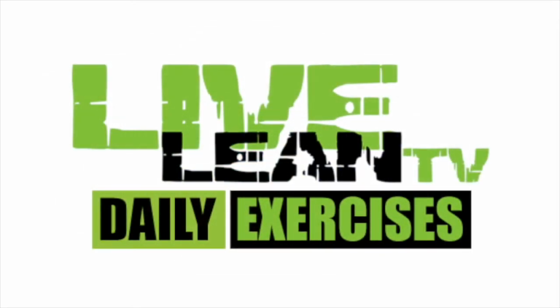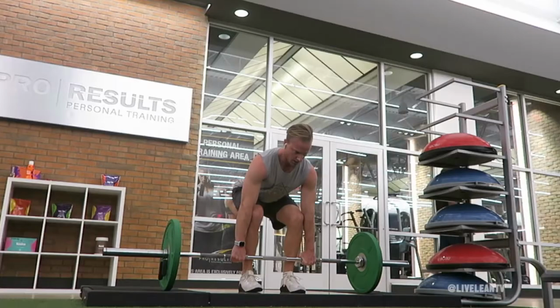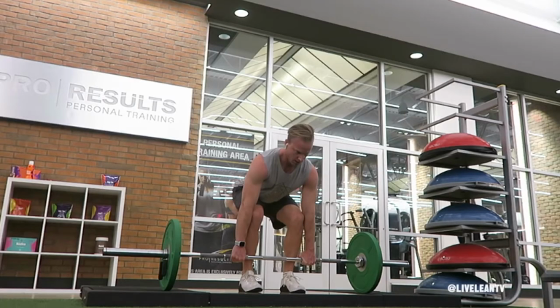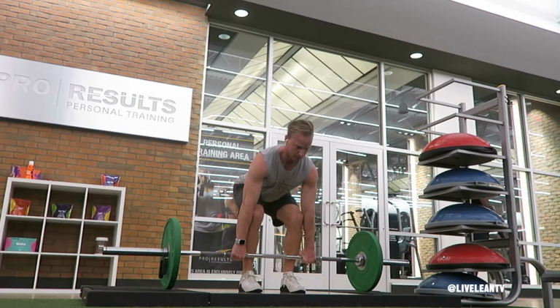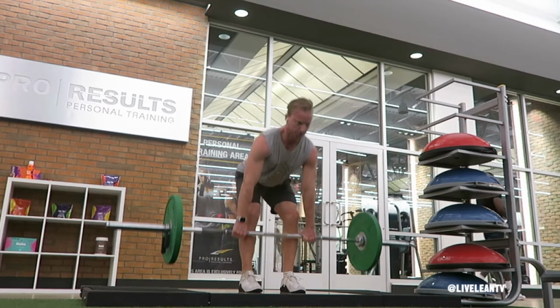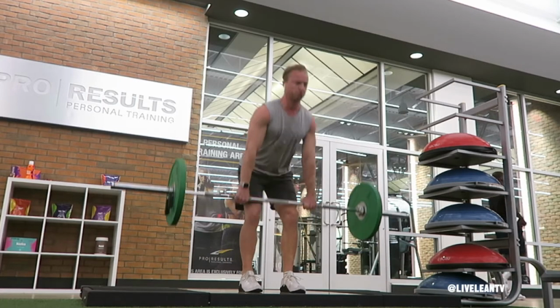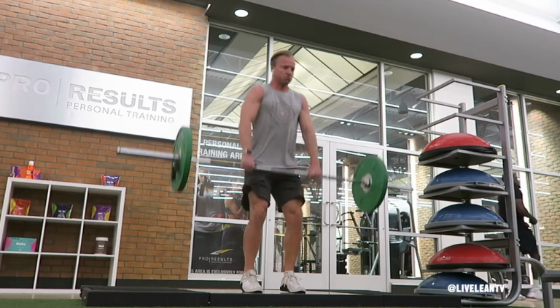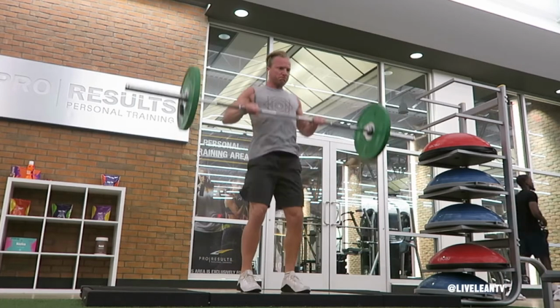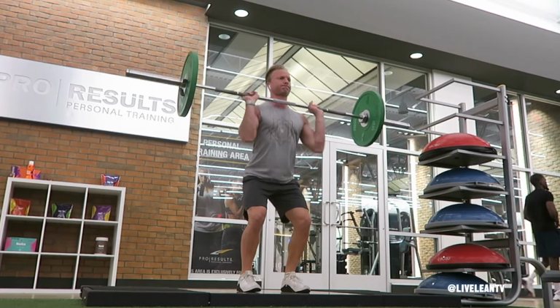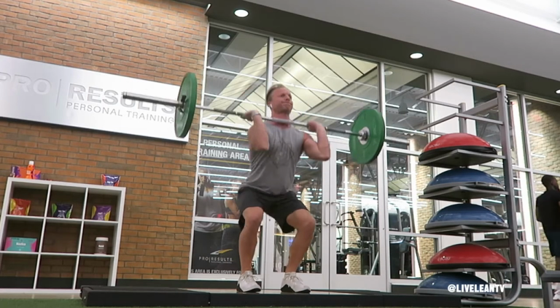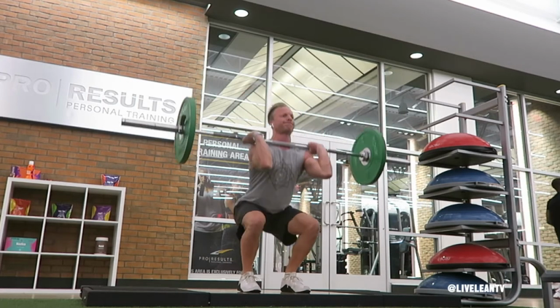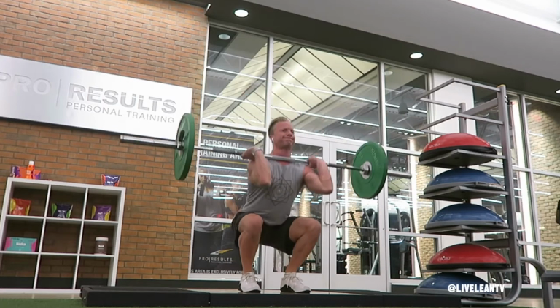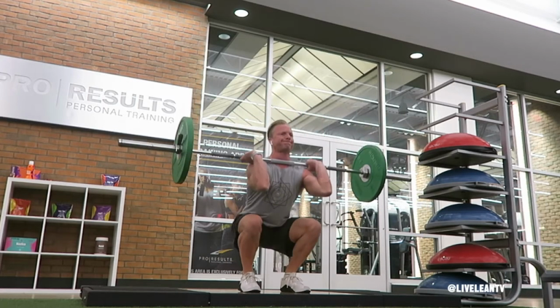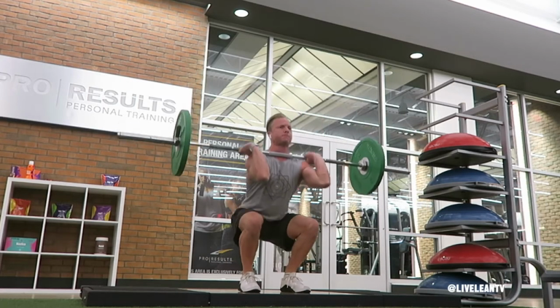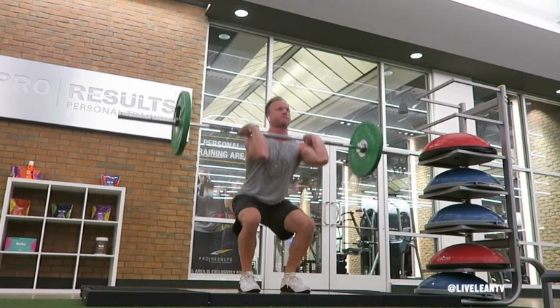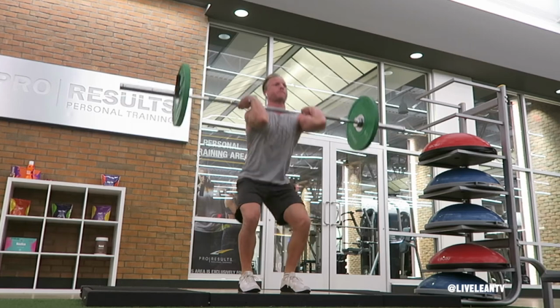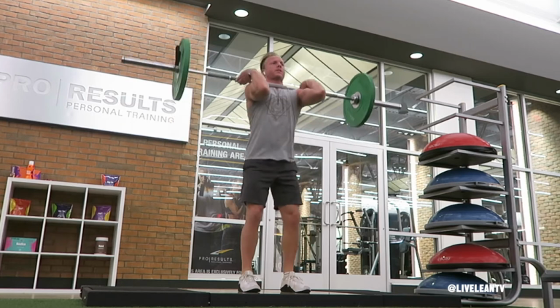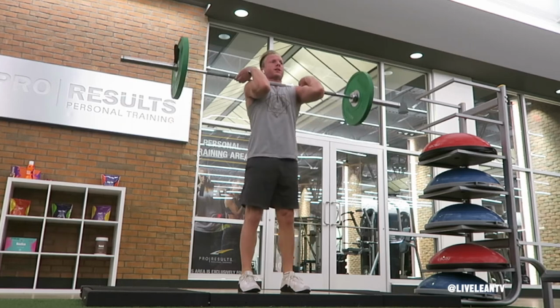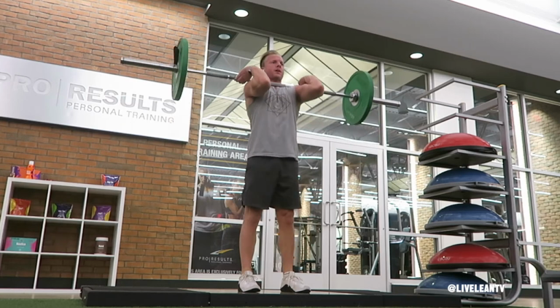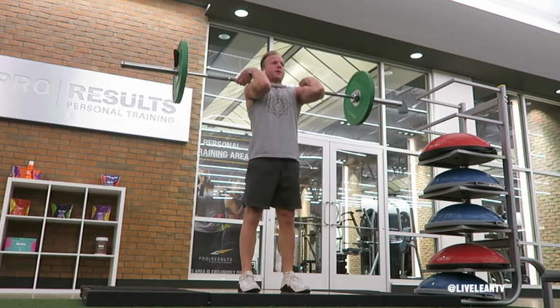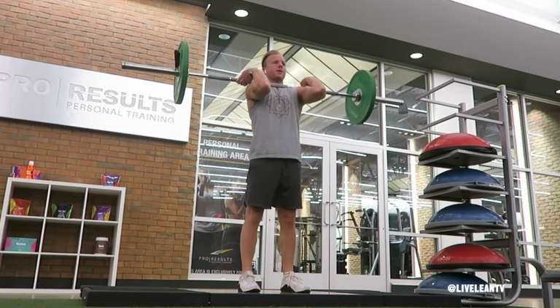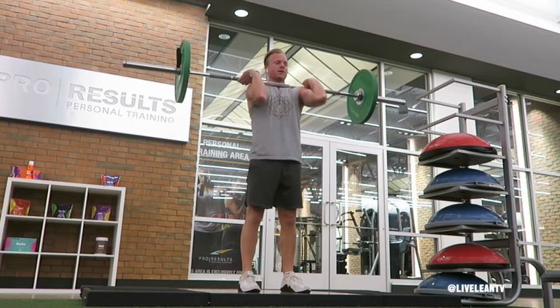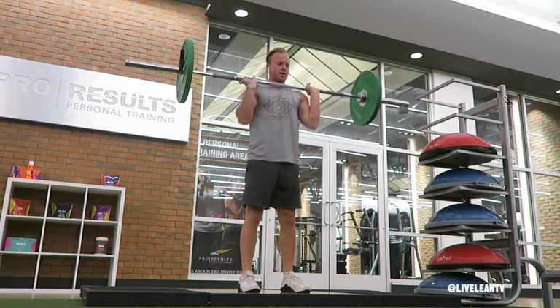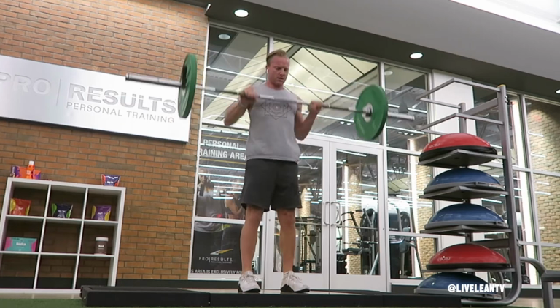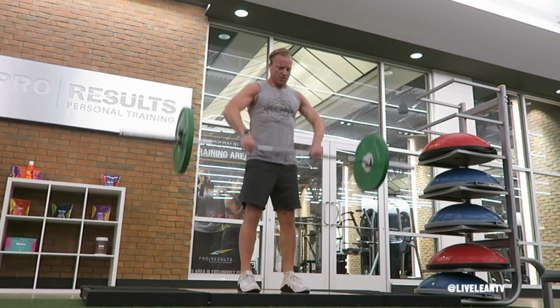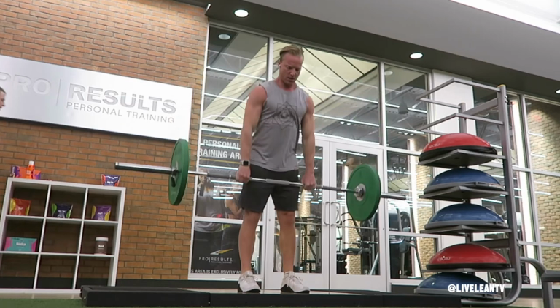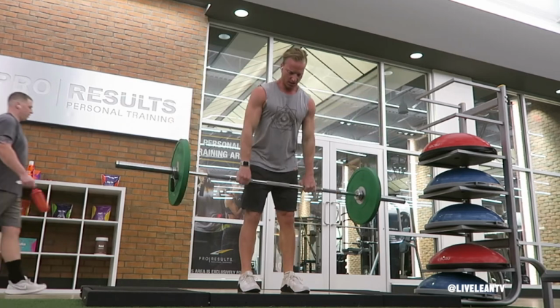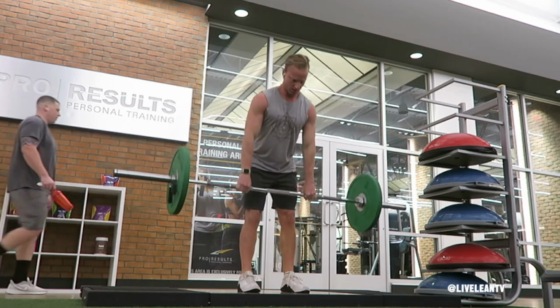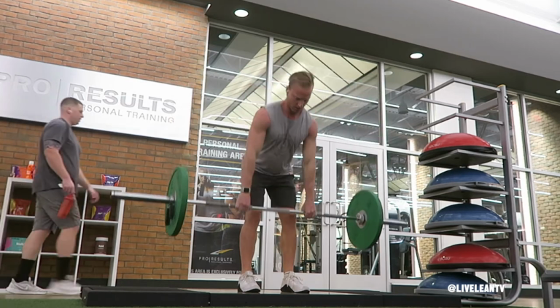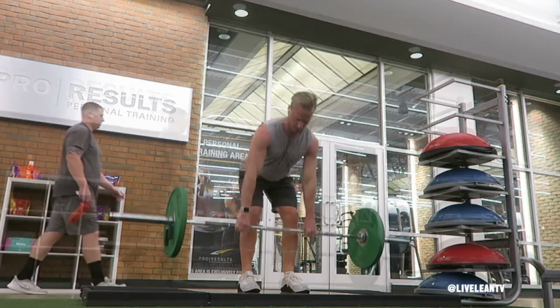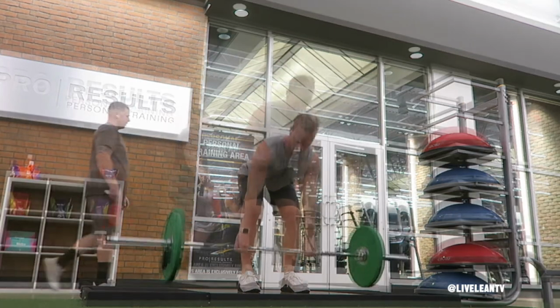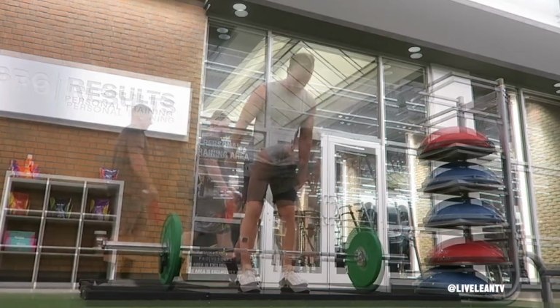The Barbell Clean is an advanced total body exercise that primarily targets the muscles in the hamstrings, glutes, shoulders, and back.